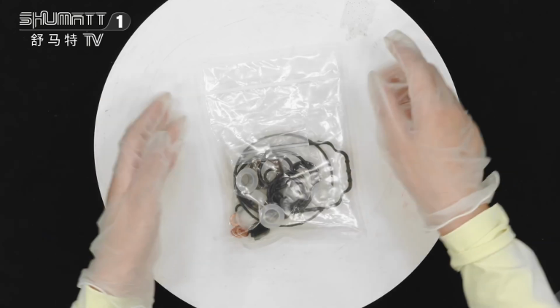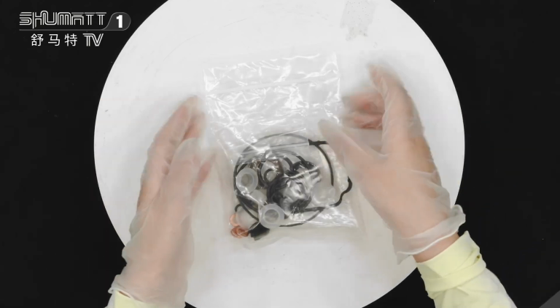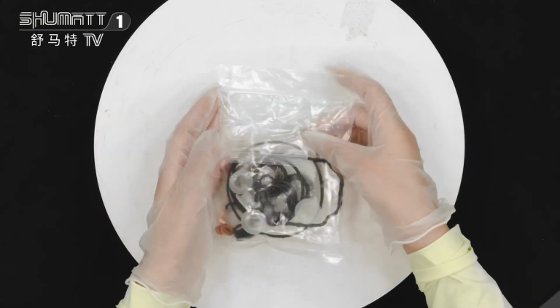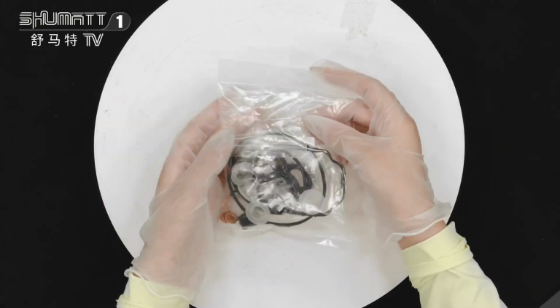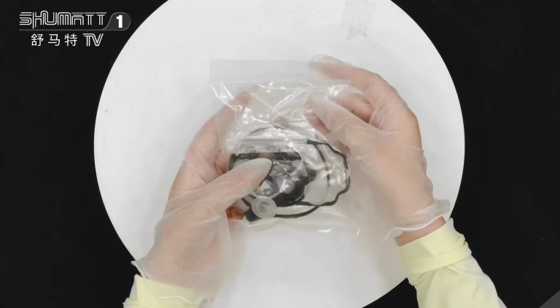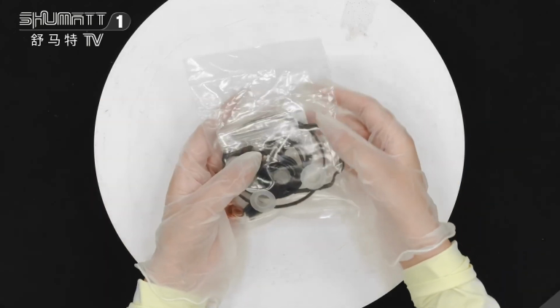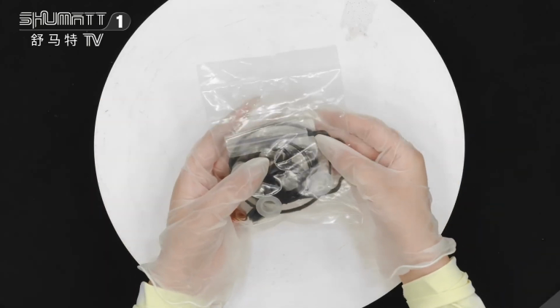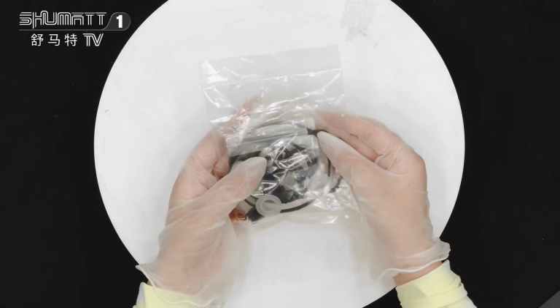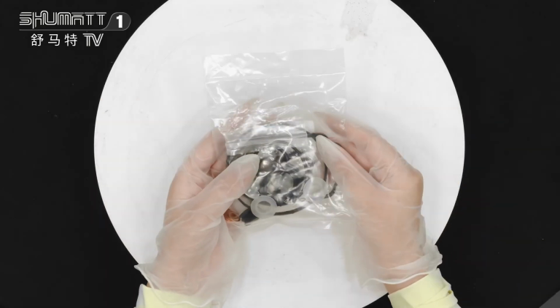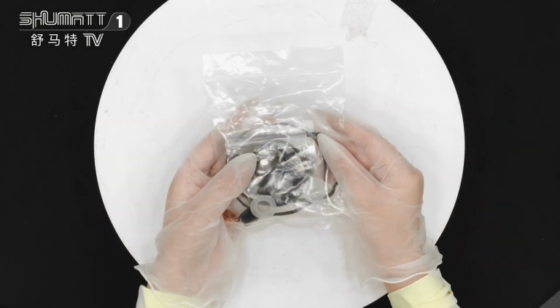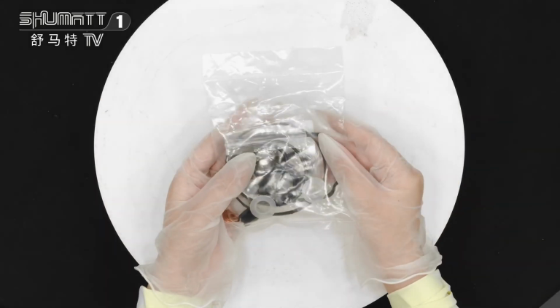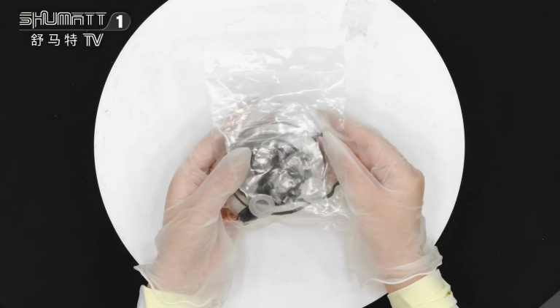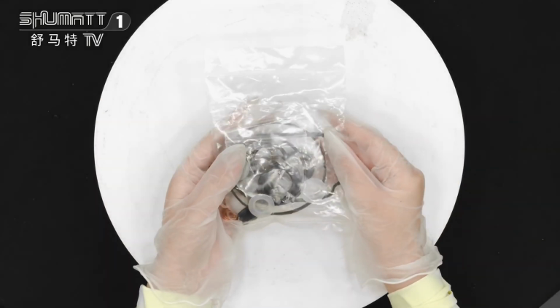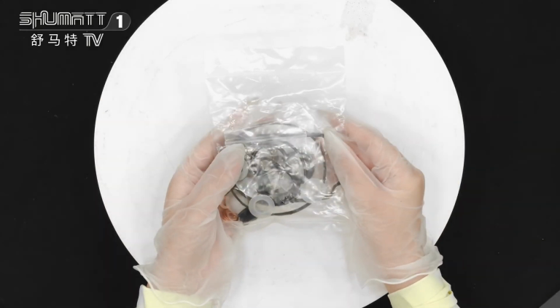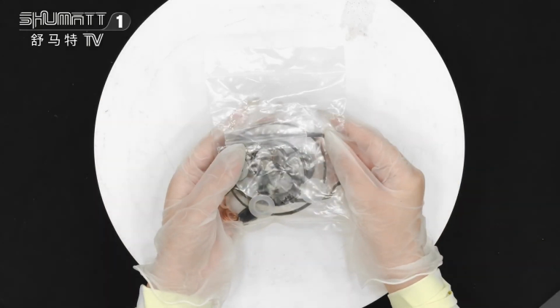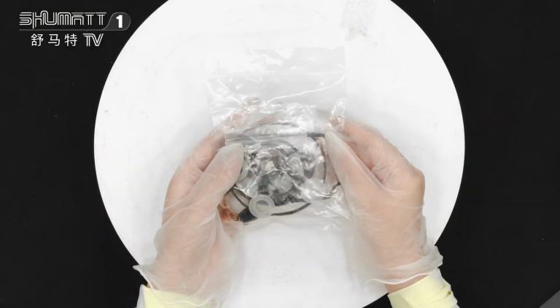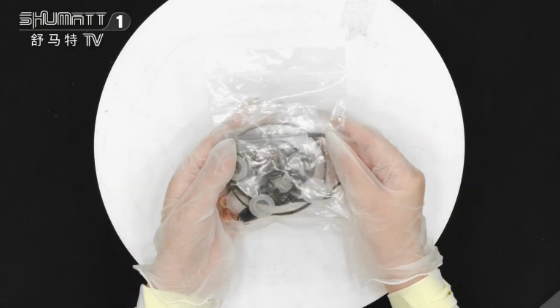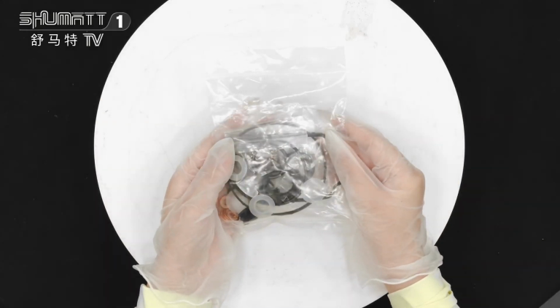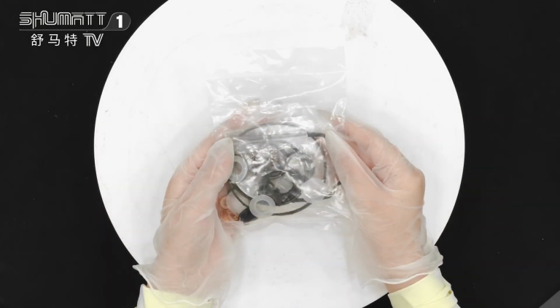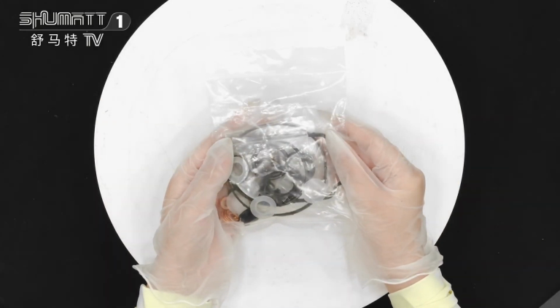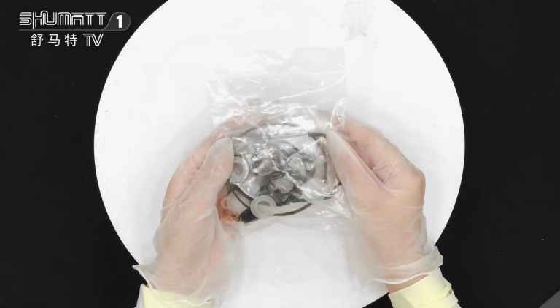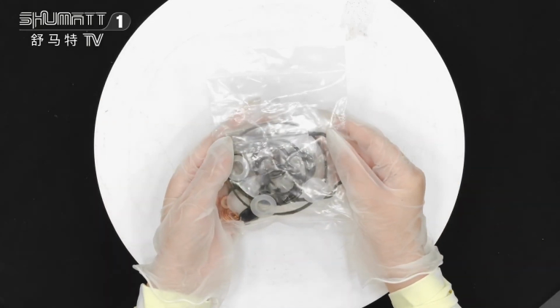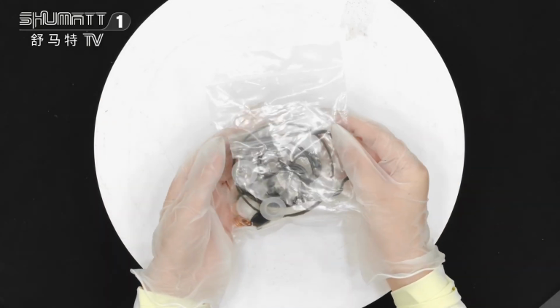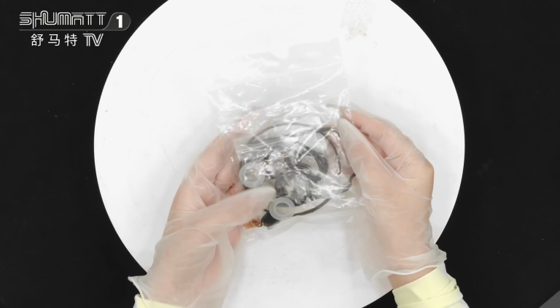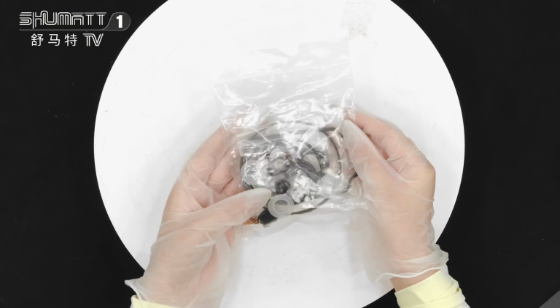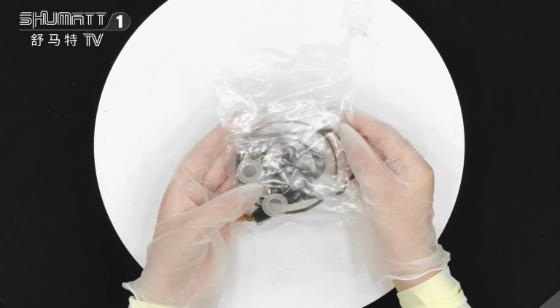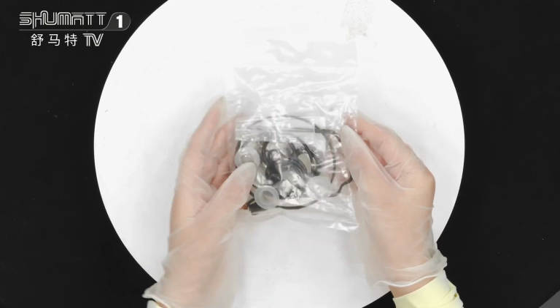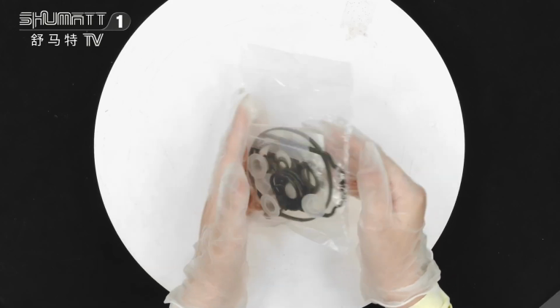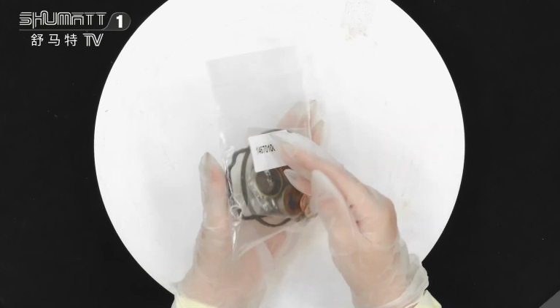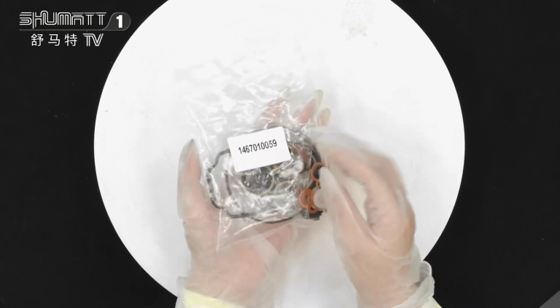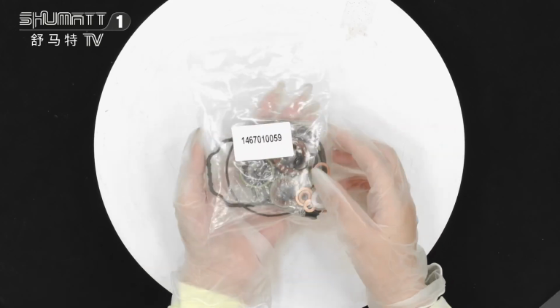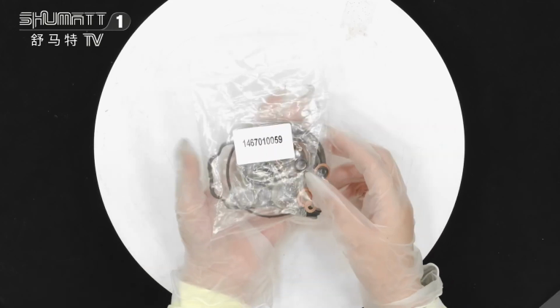All right, first, this is the packing. We can support customized service including local label packing, etc.